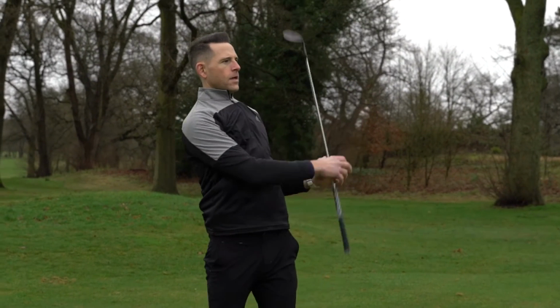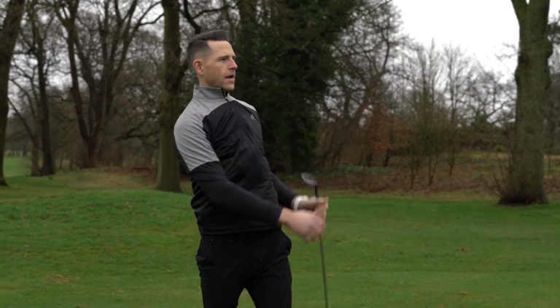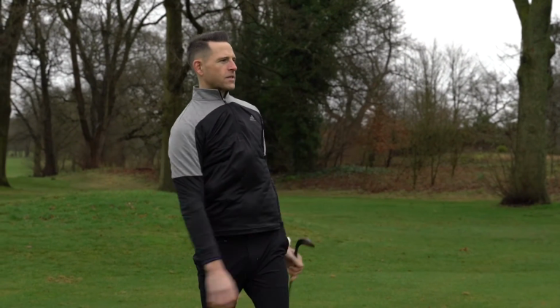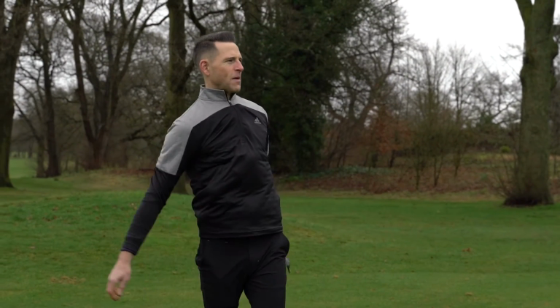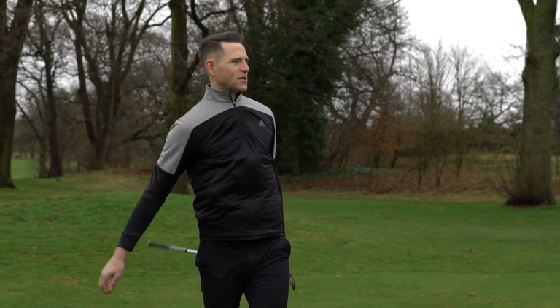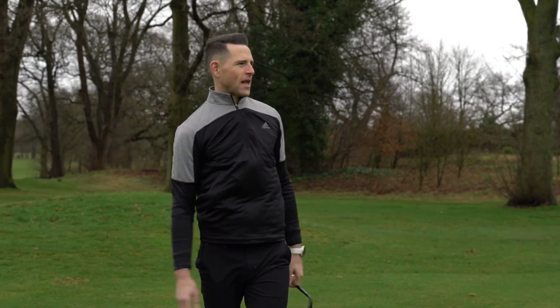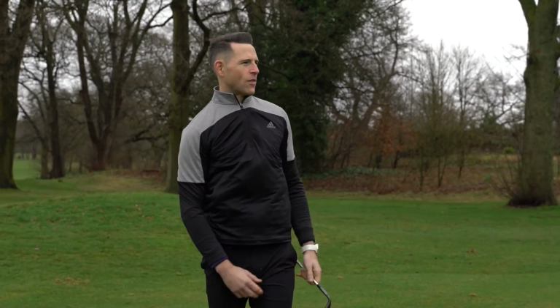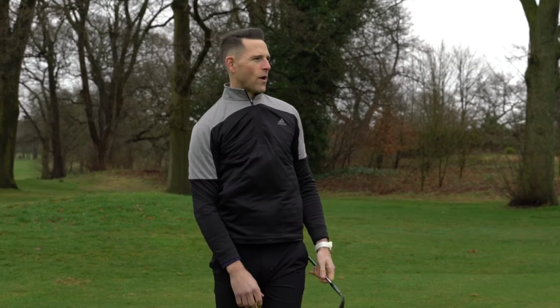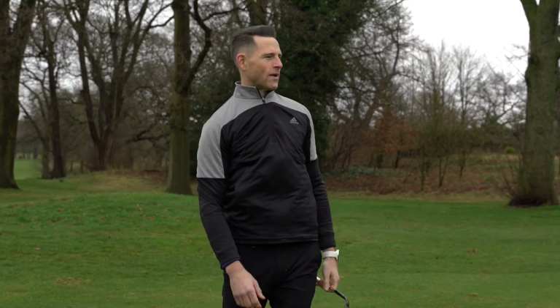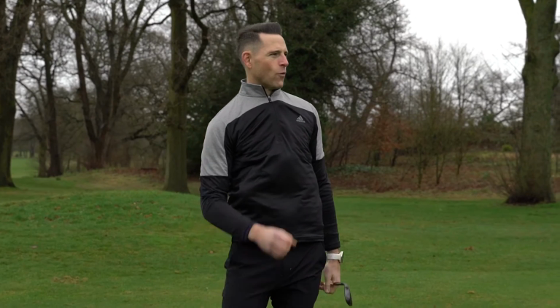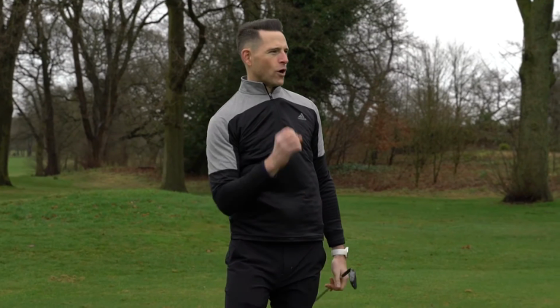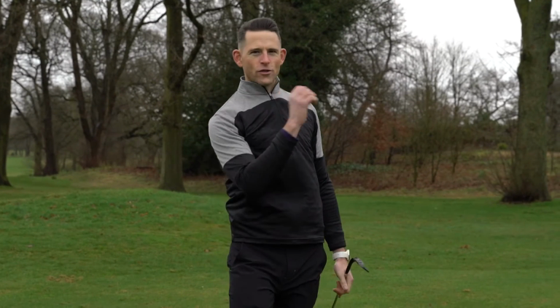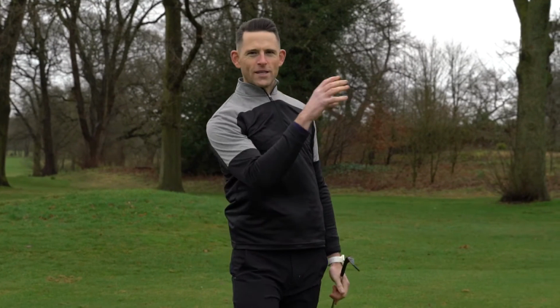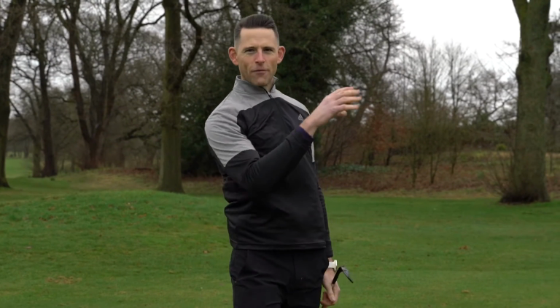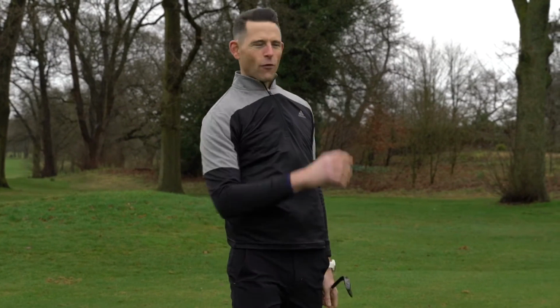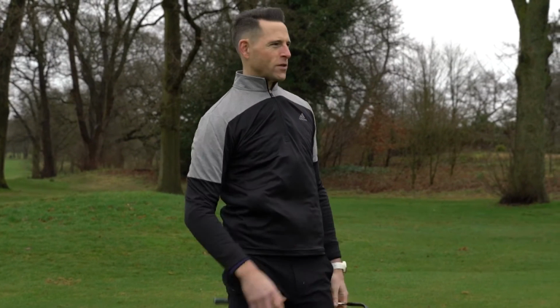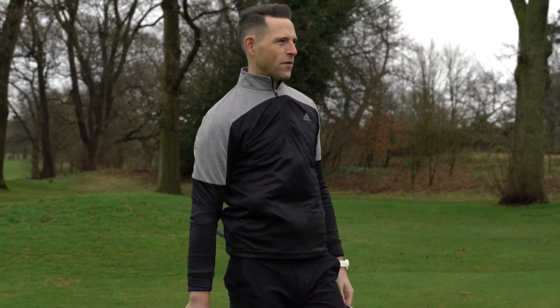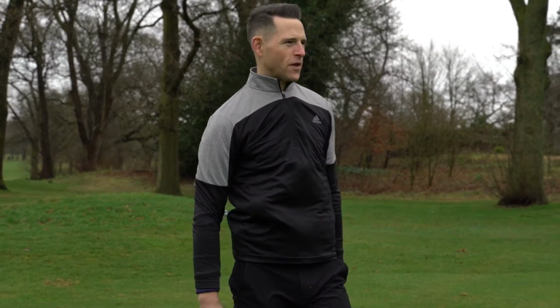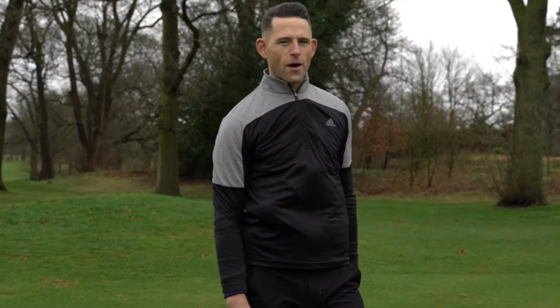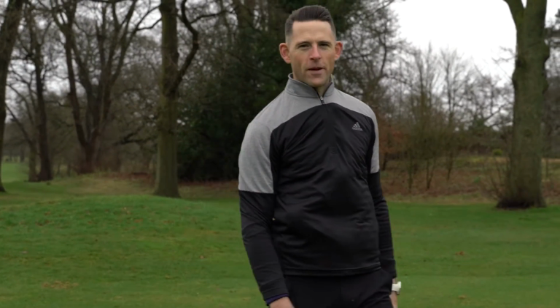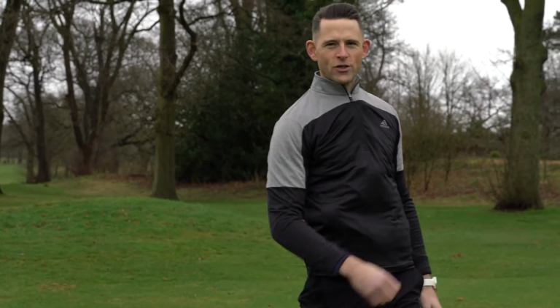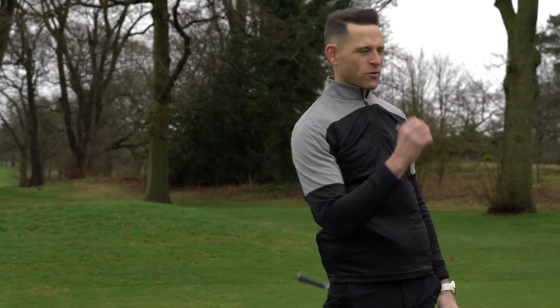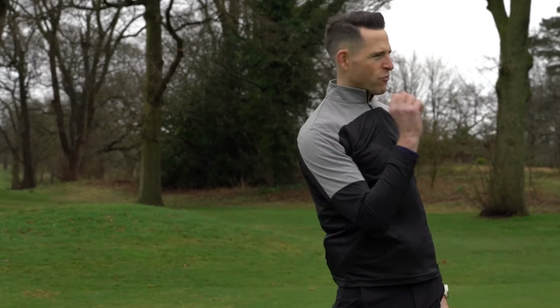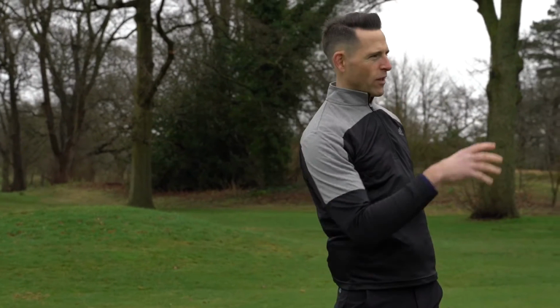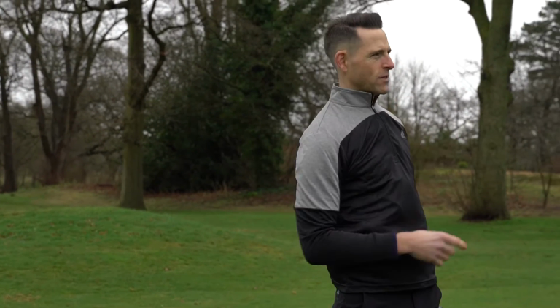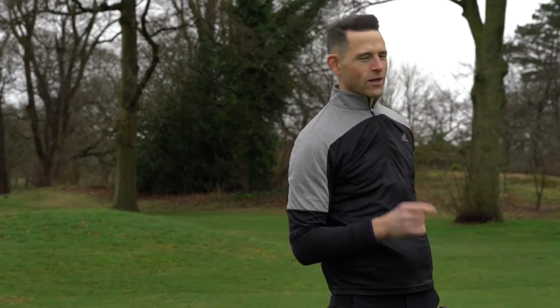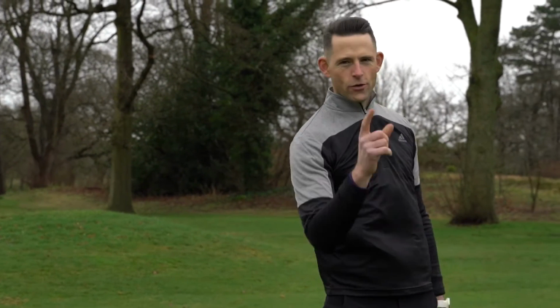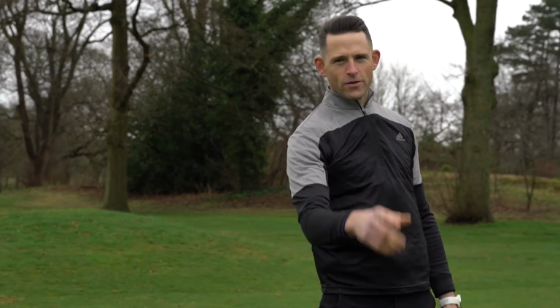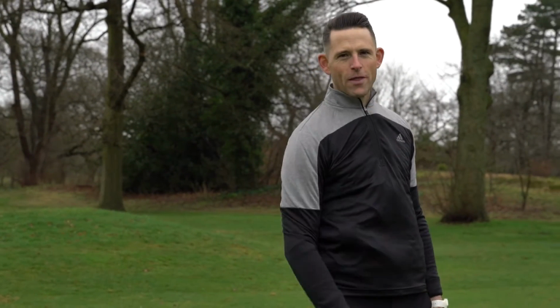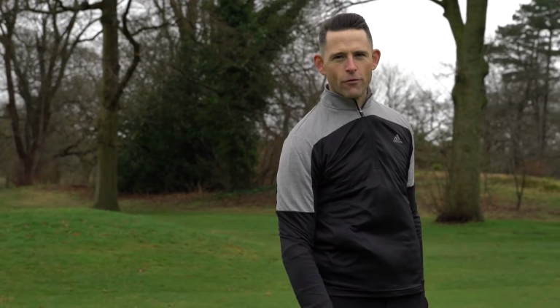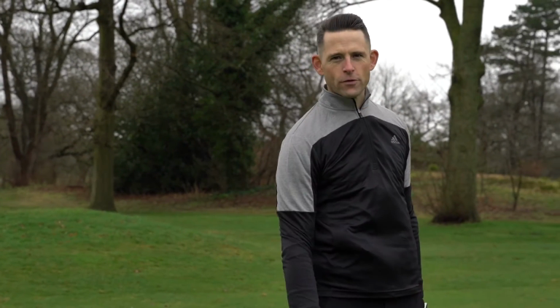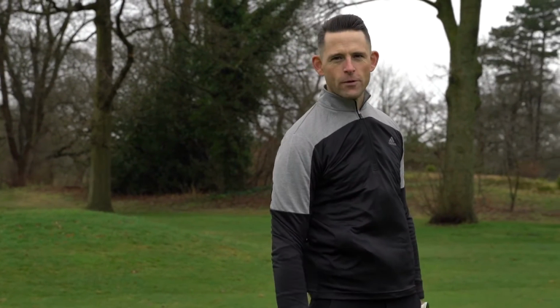I especially like the way it works on this kind of 40 to 50 yard pitch shot, it's brilliant. So let's go and hit some out of the rough as well.